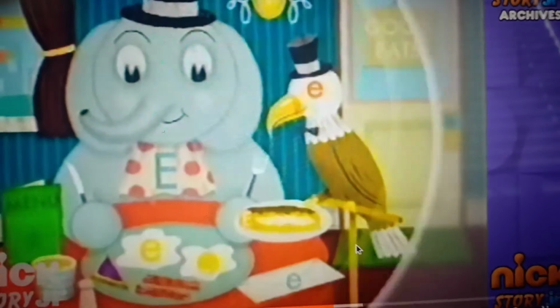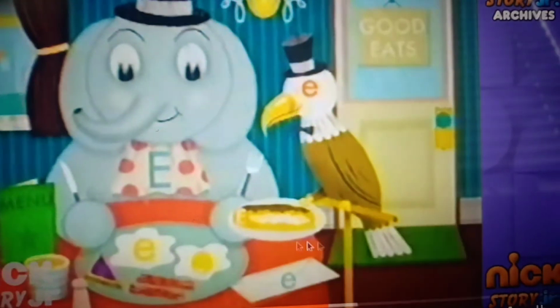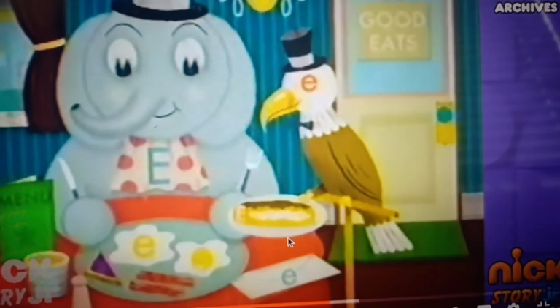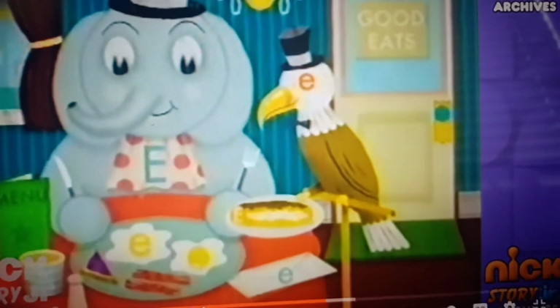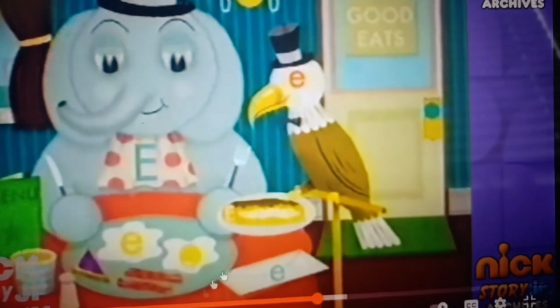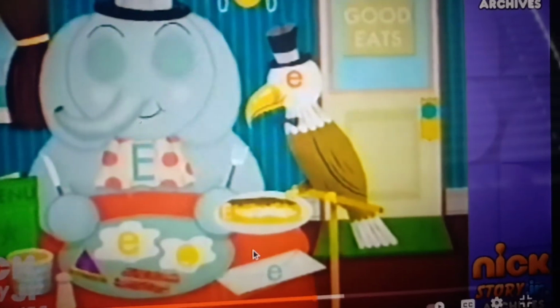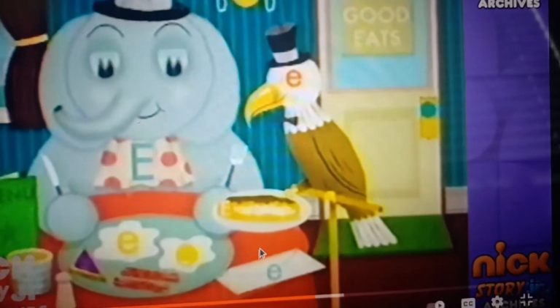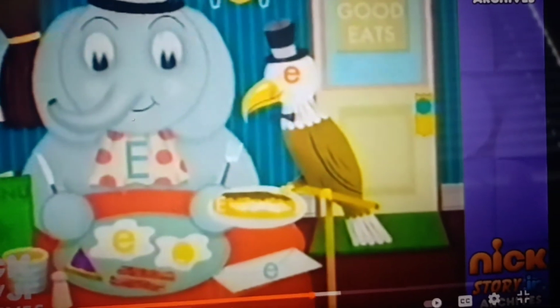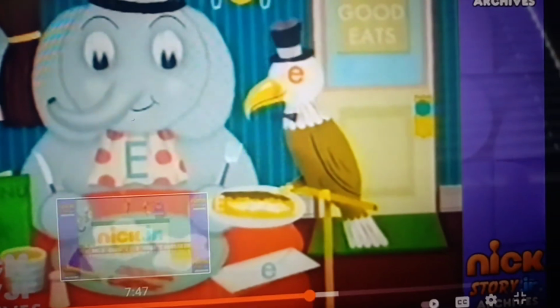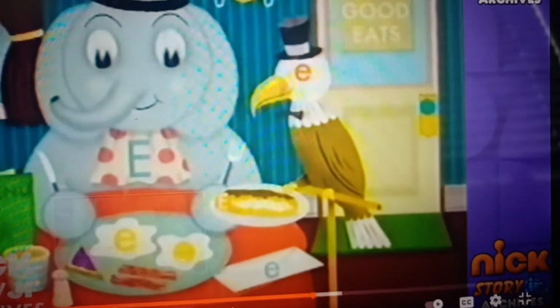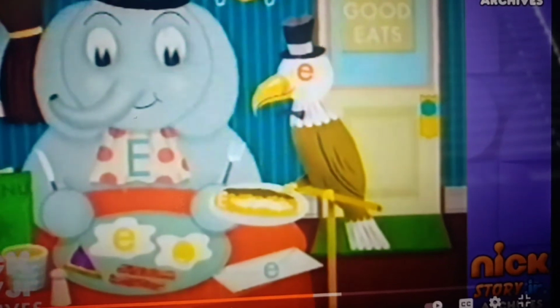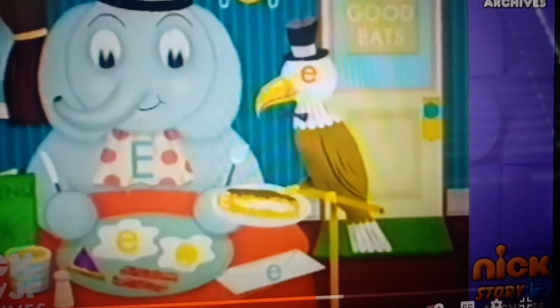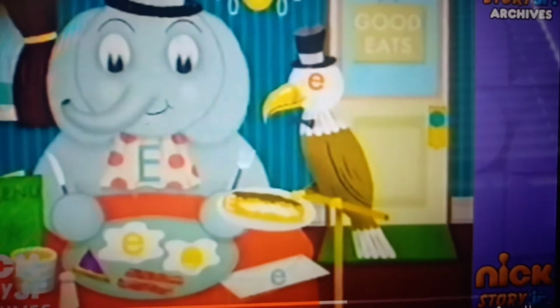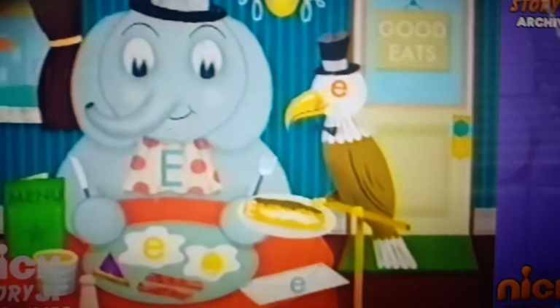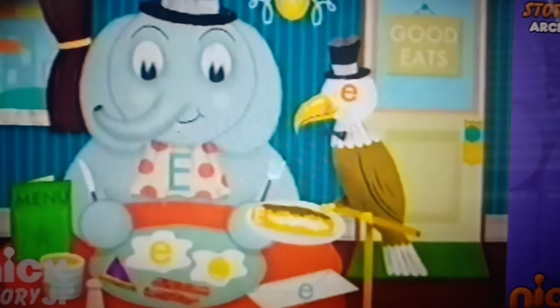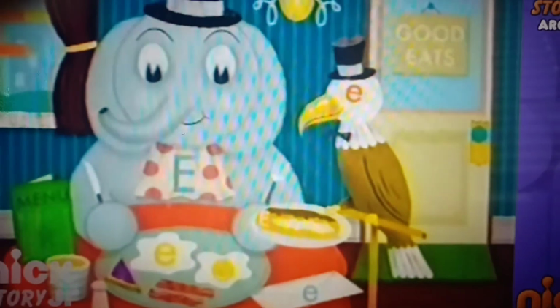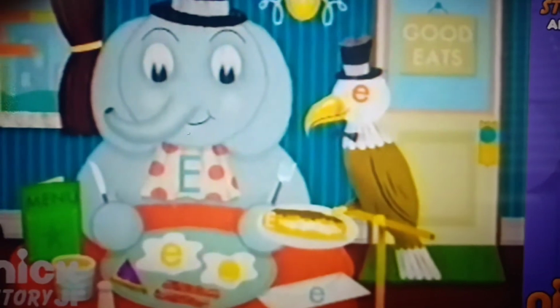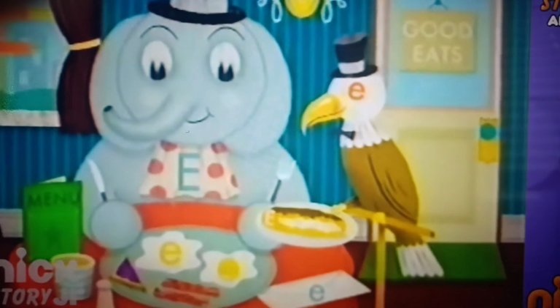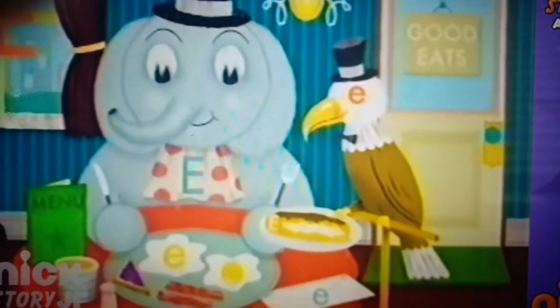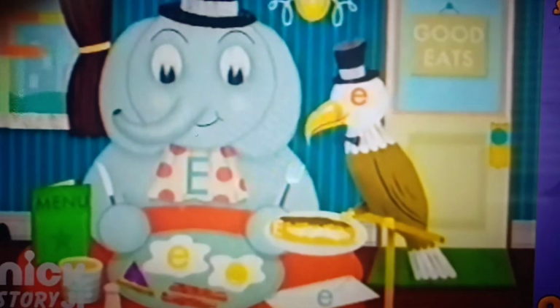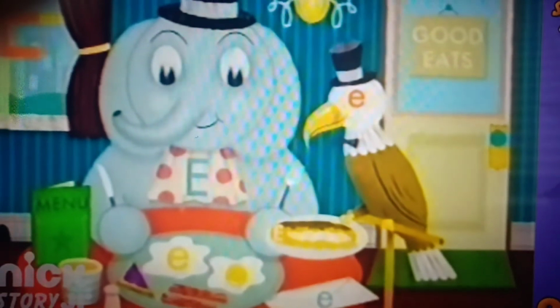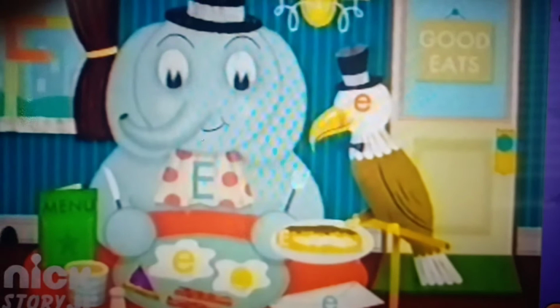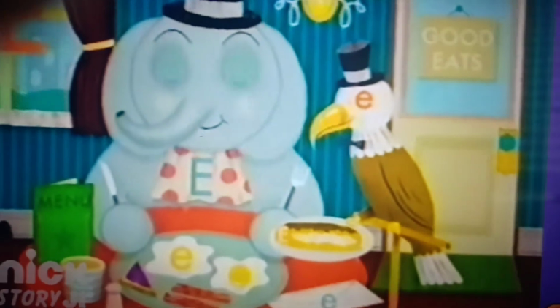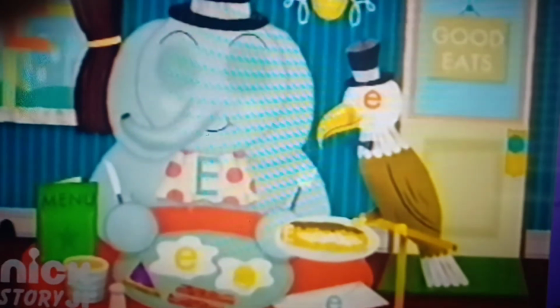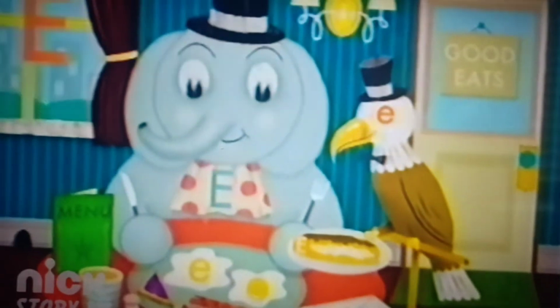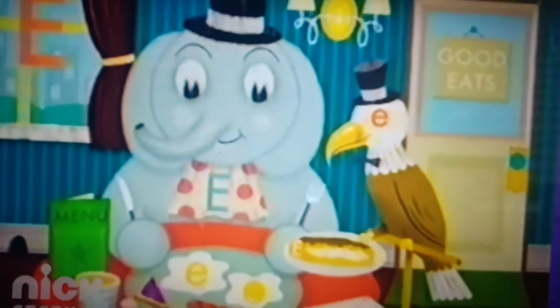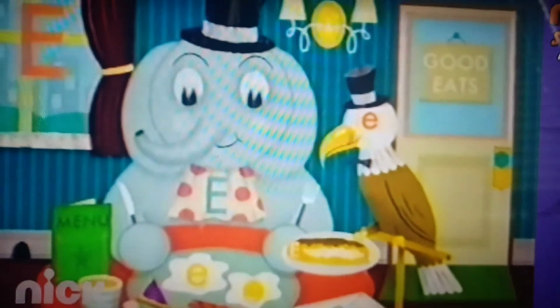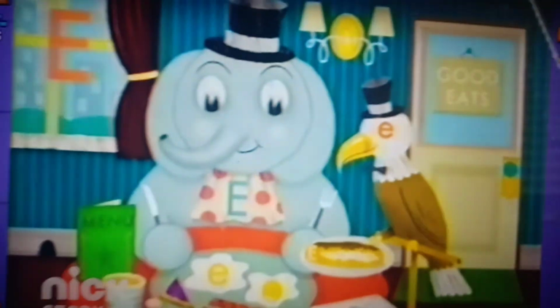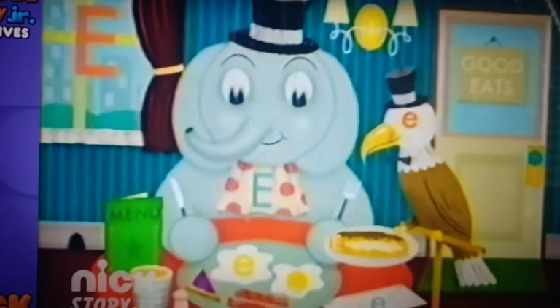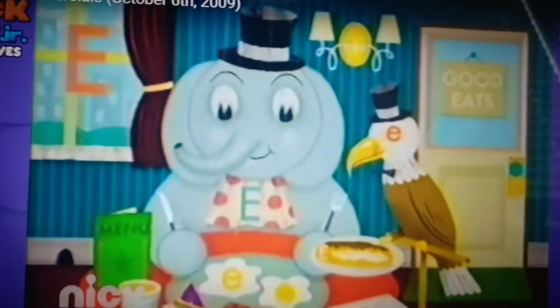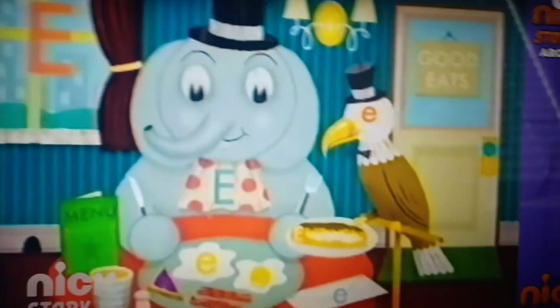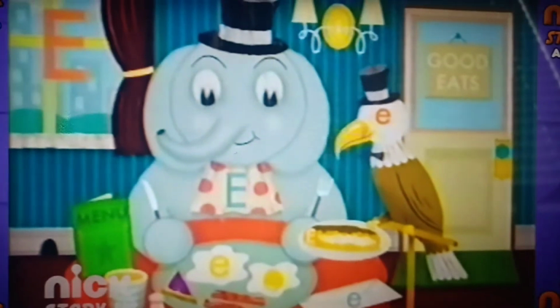Well, I'll be. There's the last E. Tremendous. Stupendous. In other words, great job.